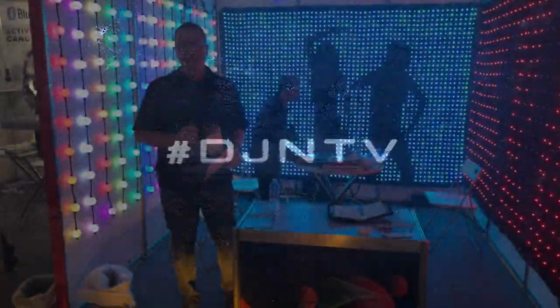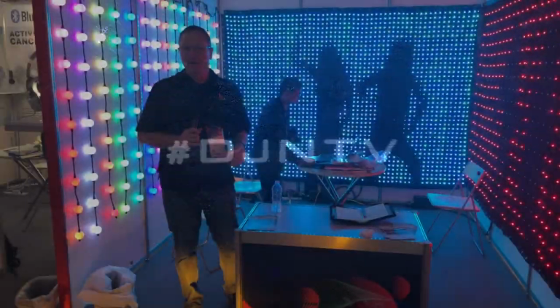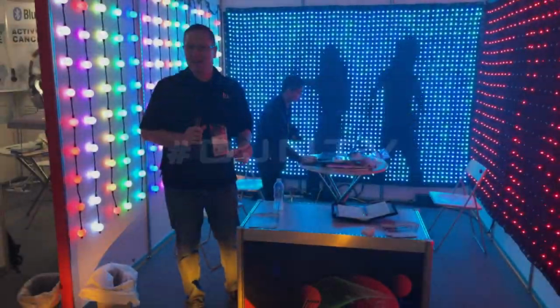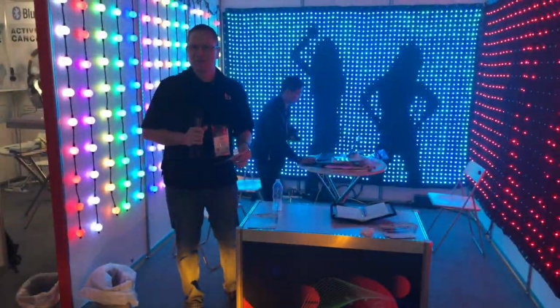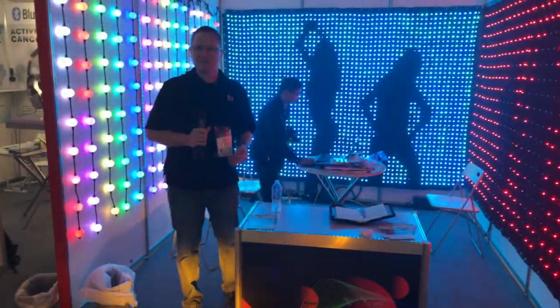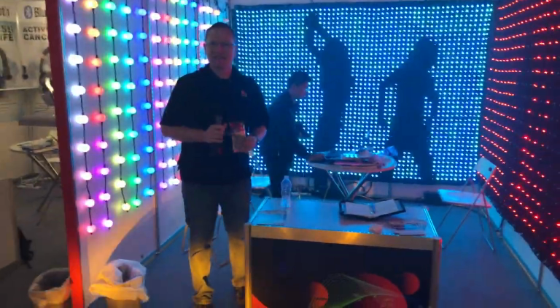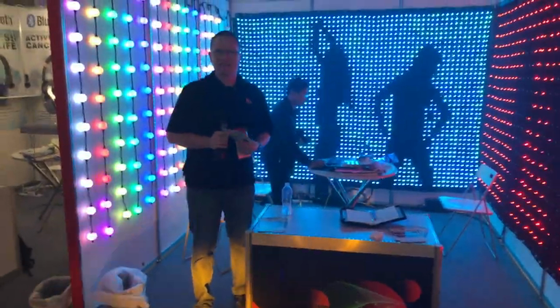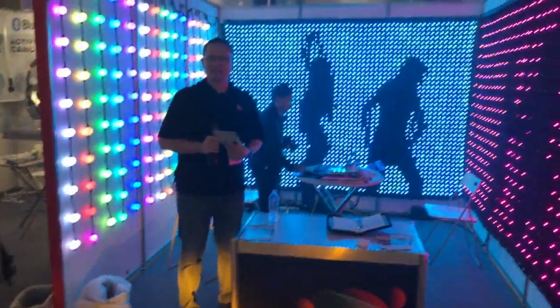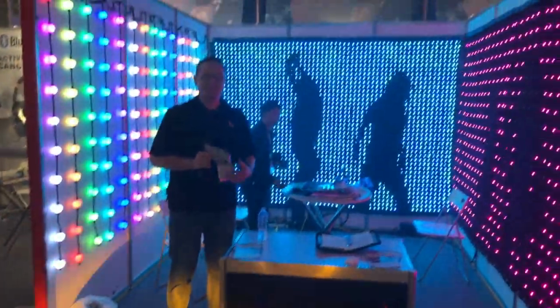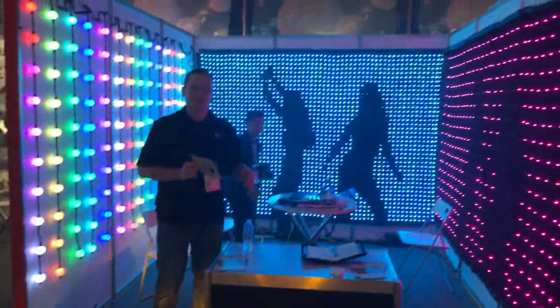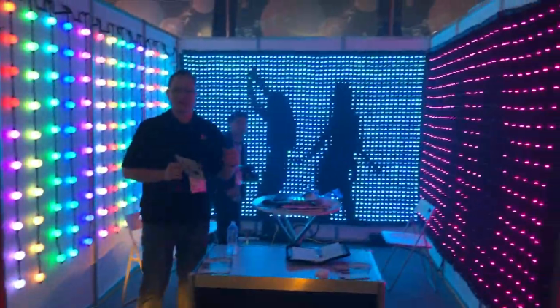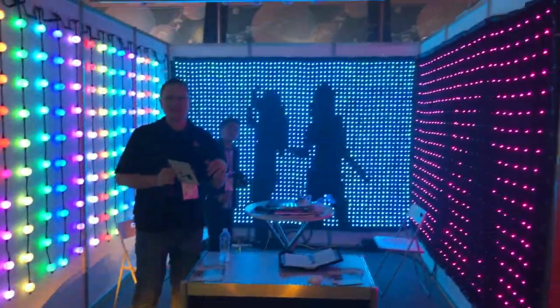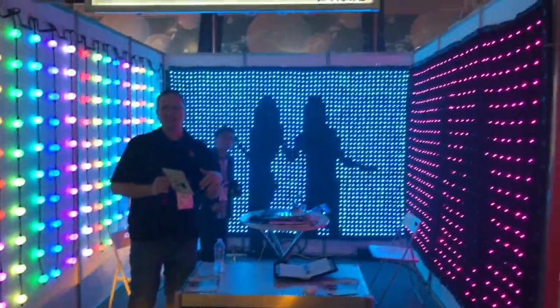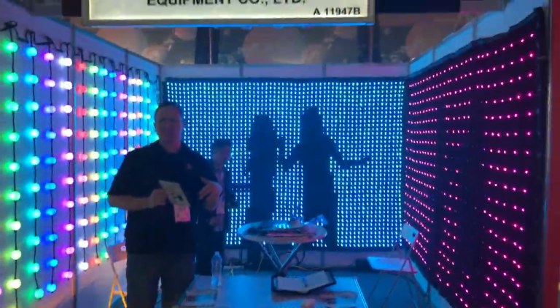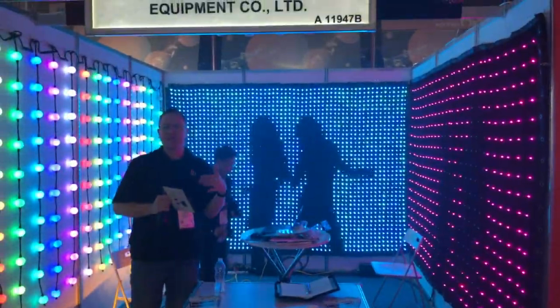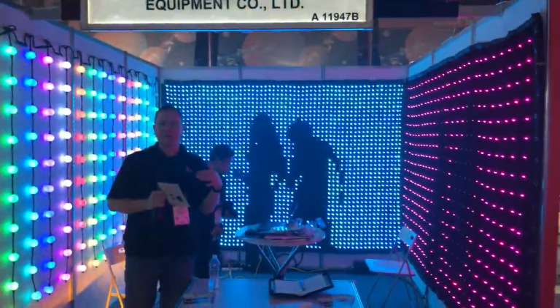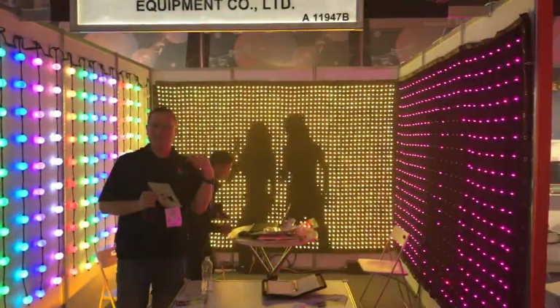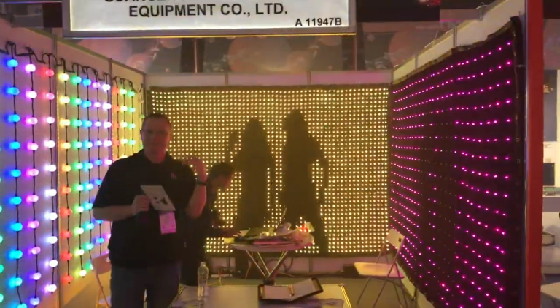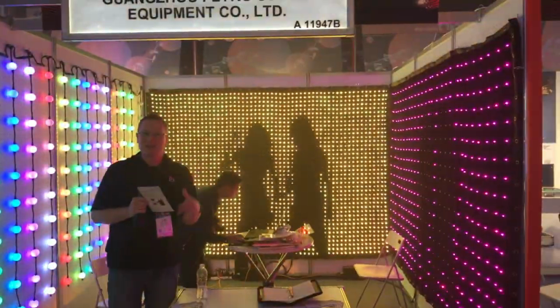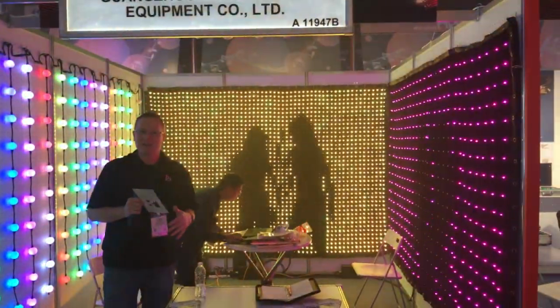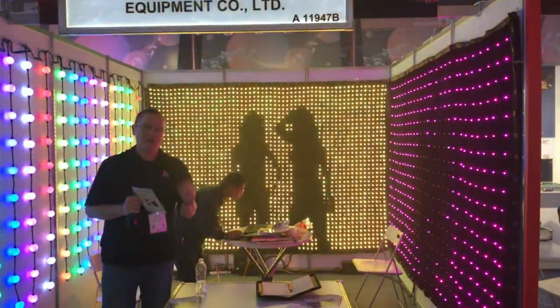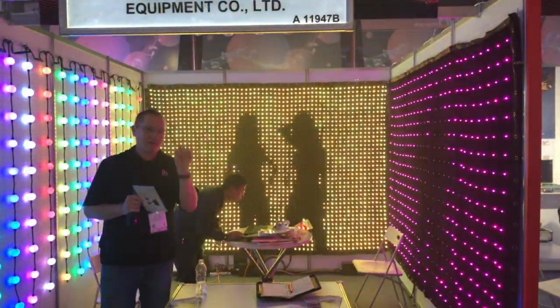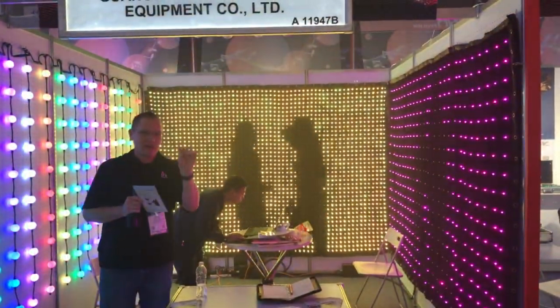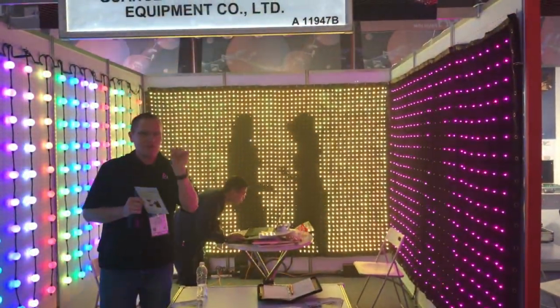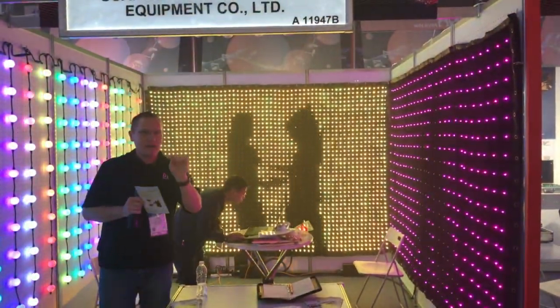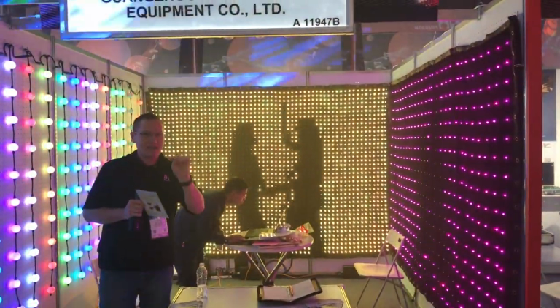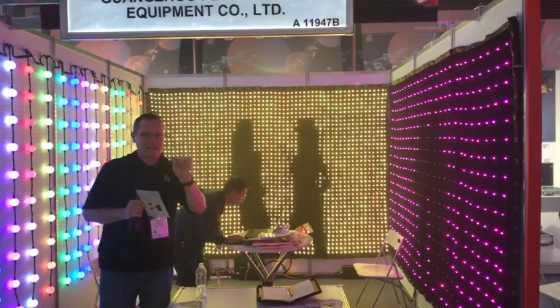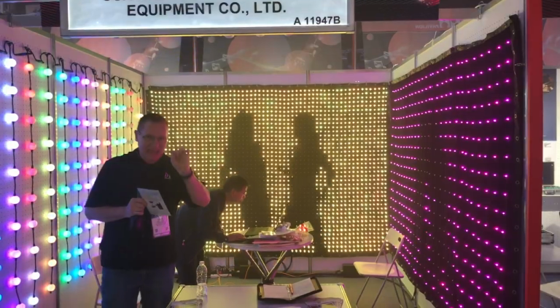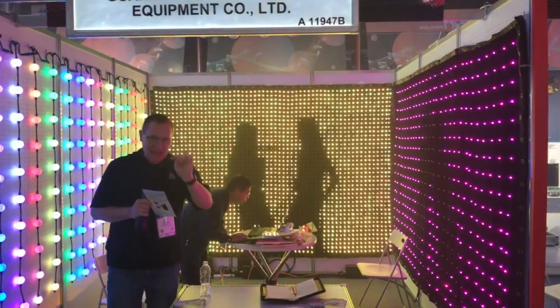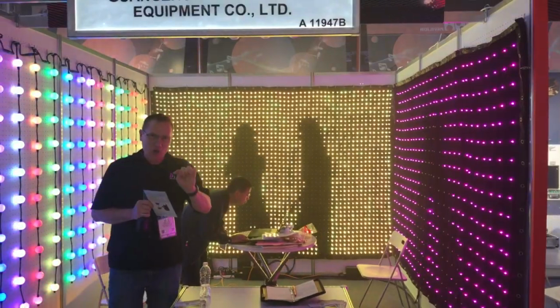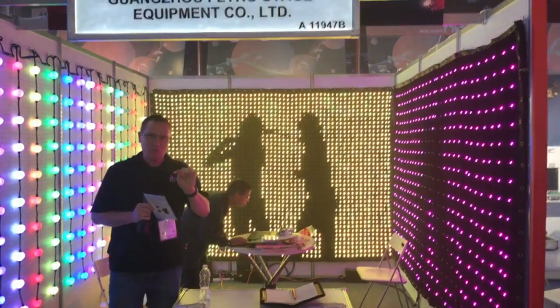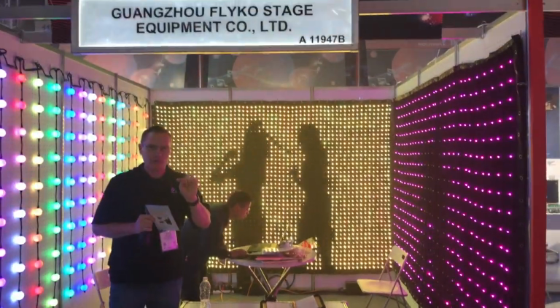We're at NAMM 2019 looking at some of the cool things at this show, and that brought me over to the Flyco booth.